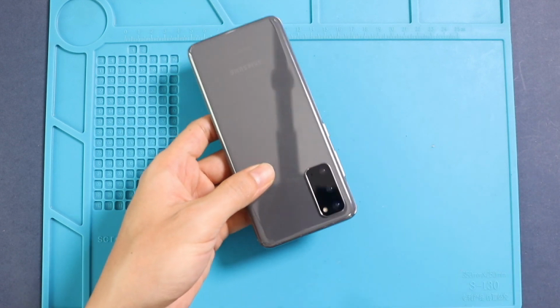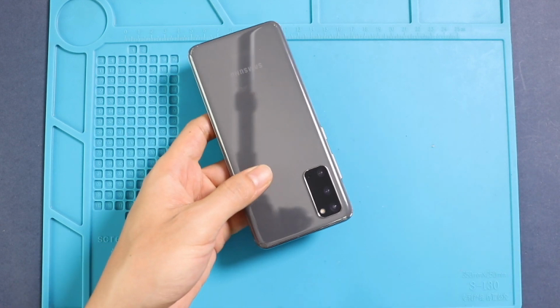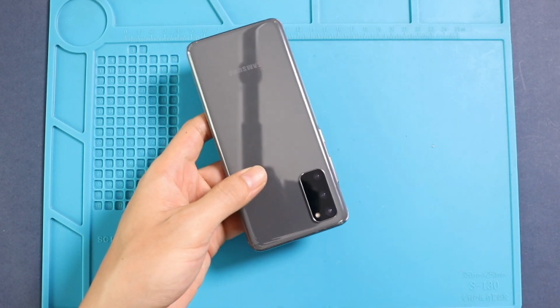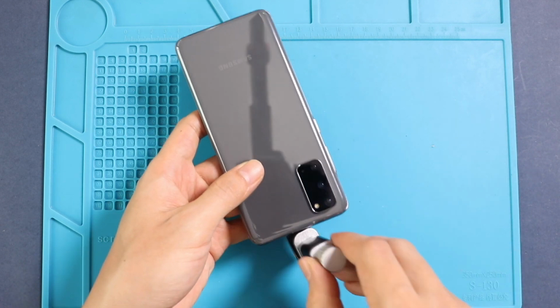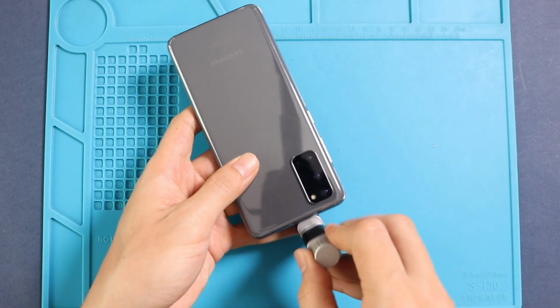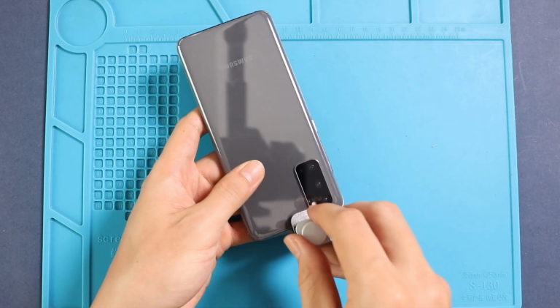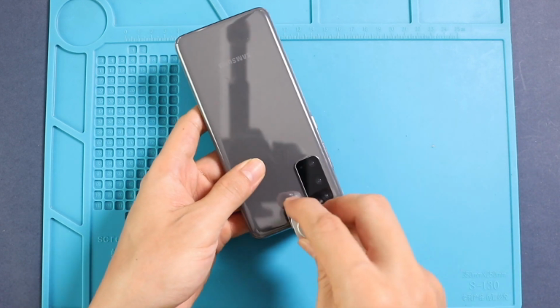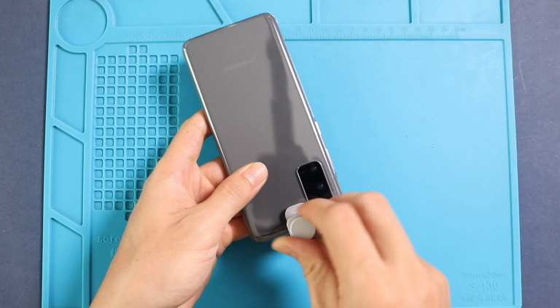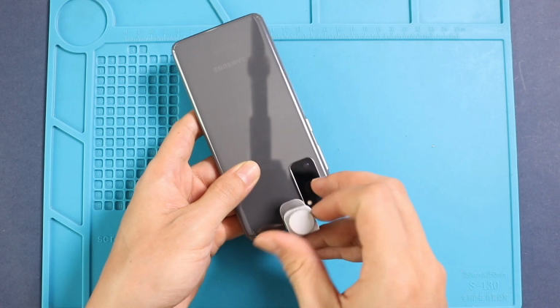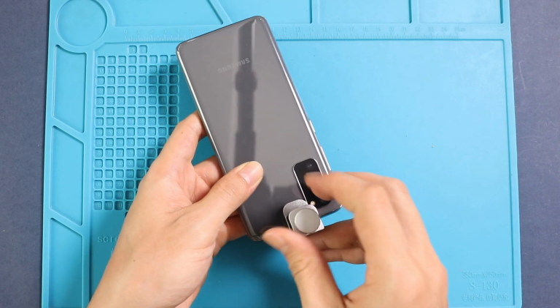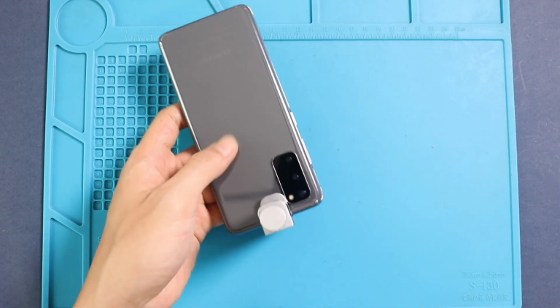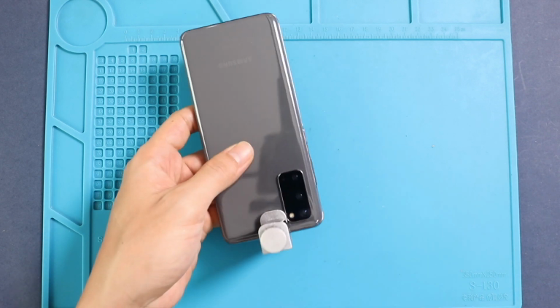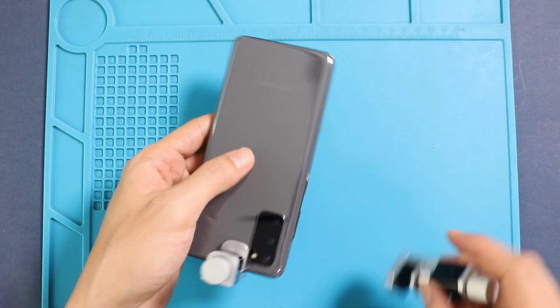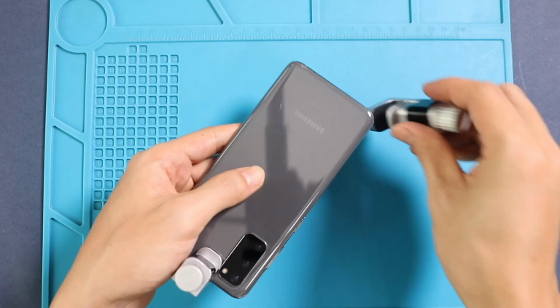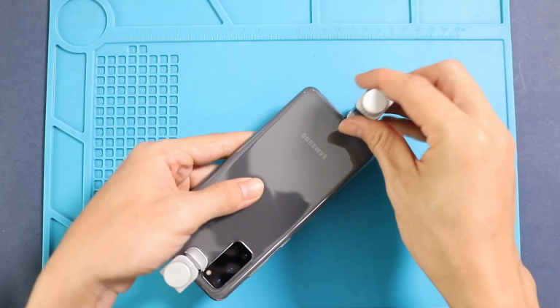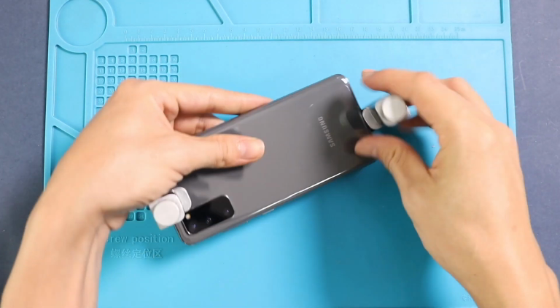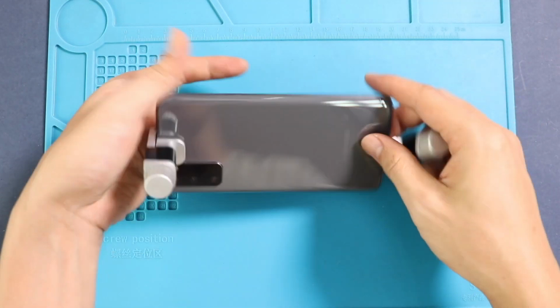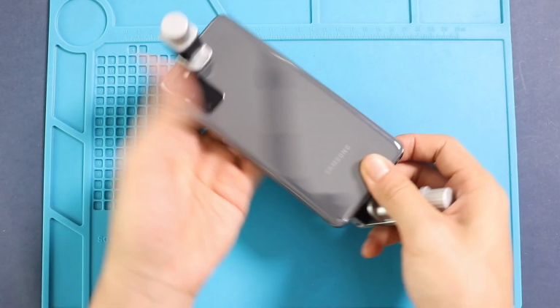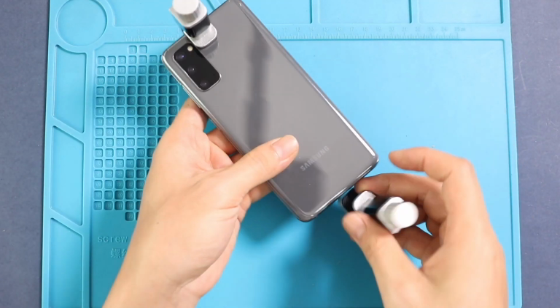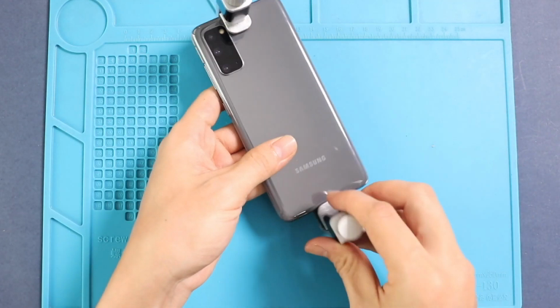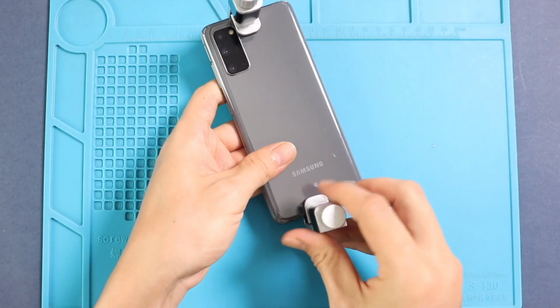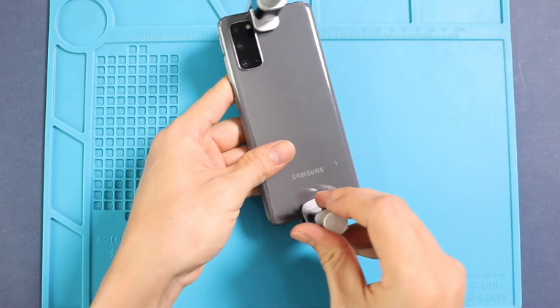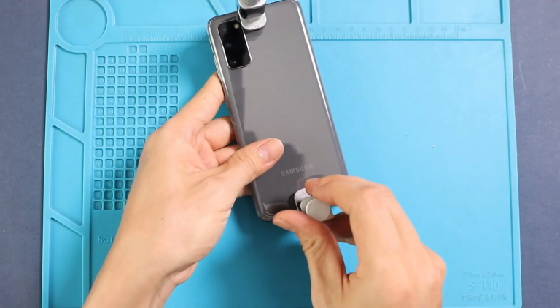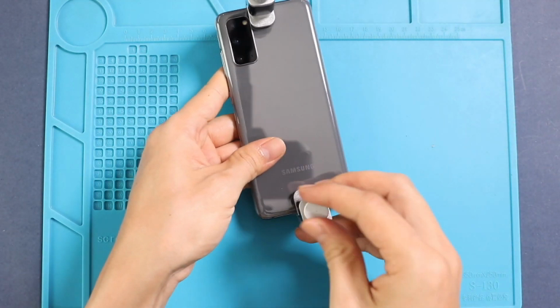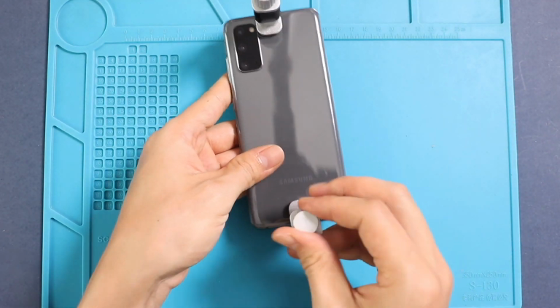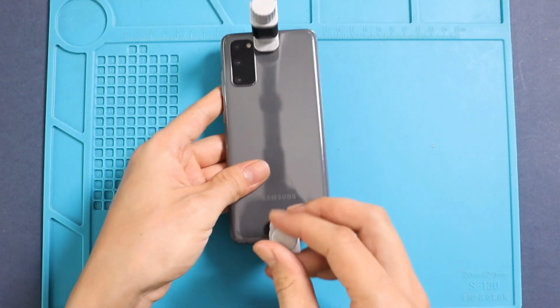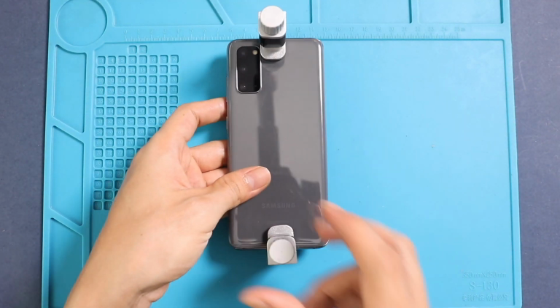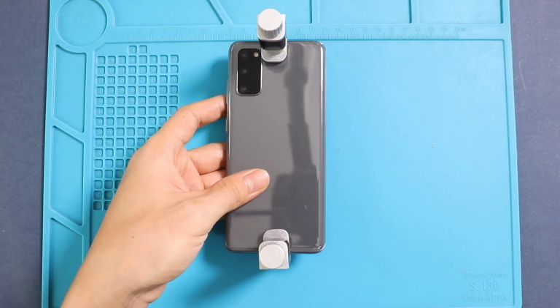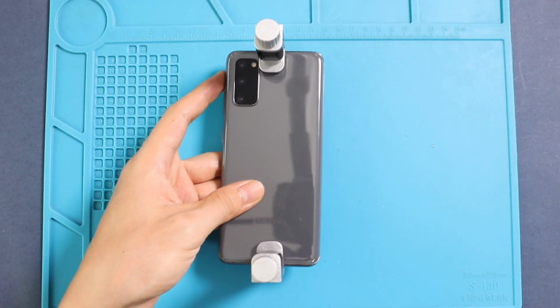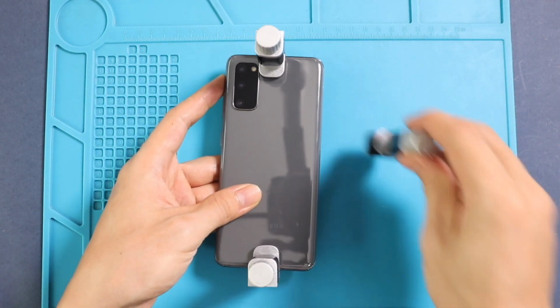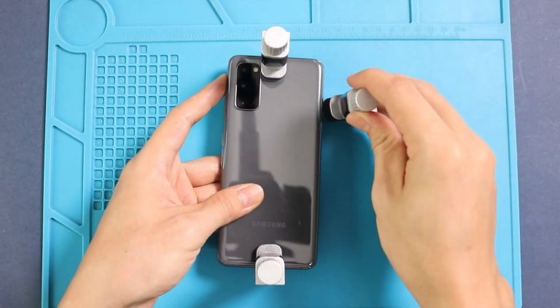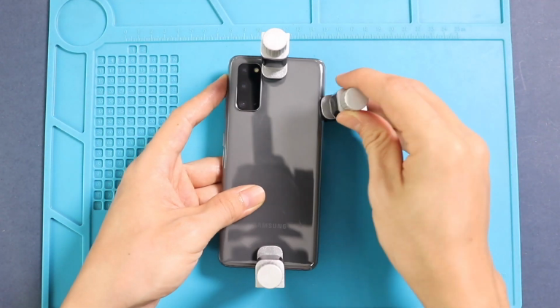Finally, we are using binding clips to tighten the back cover to the body. If not available, you can use some rubber bands and leave them for some time.